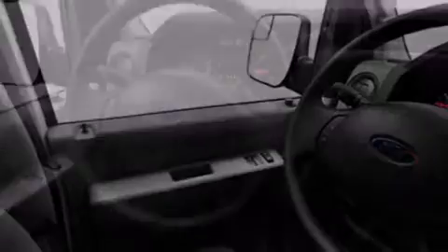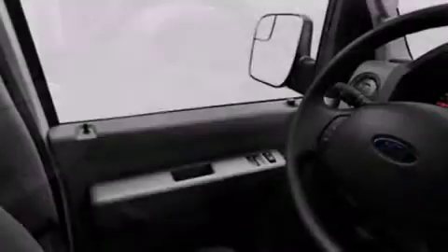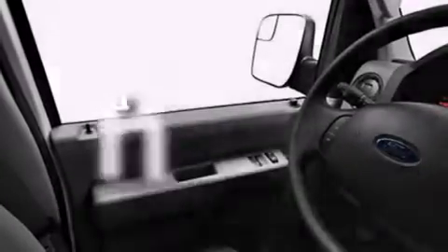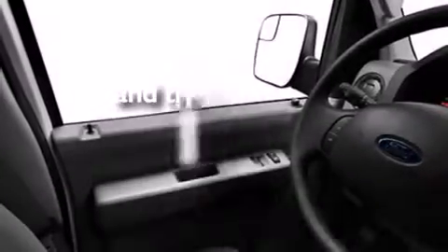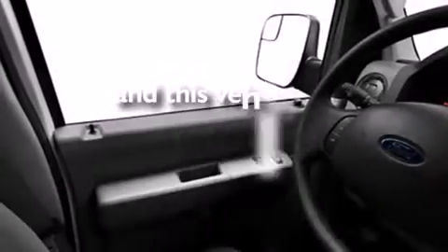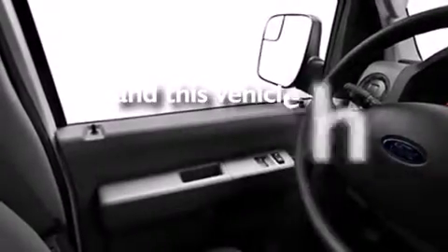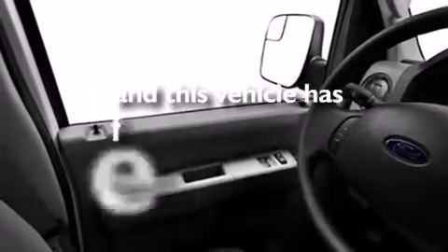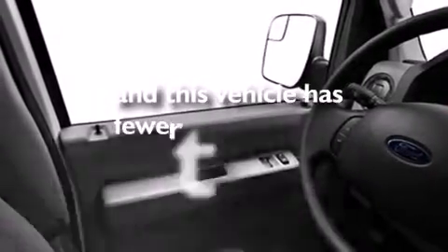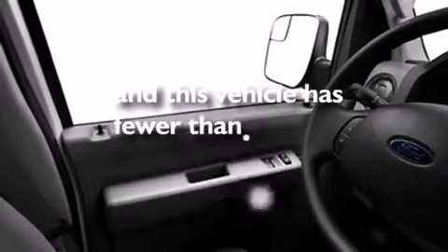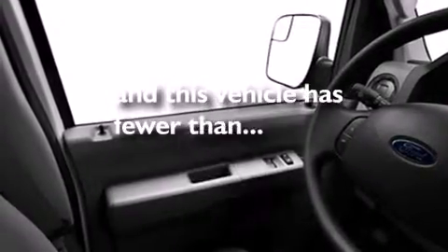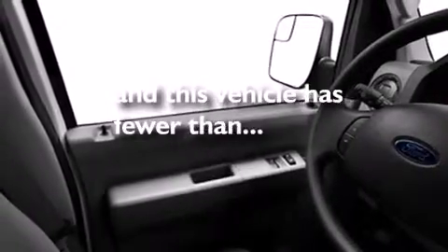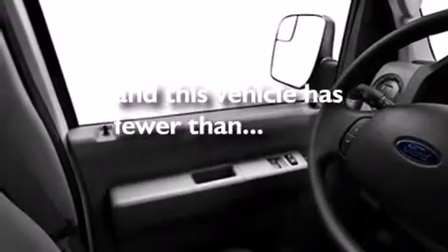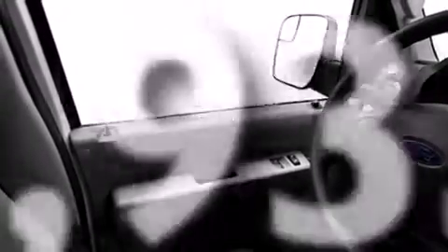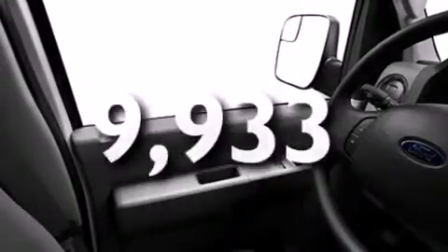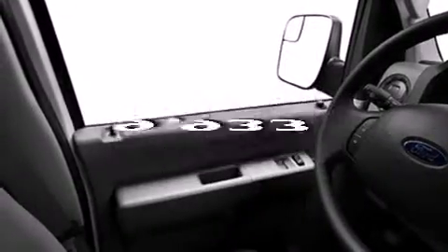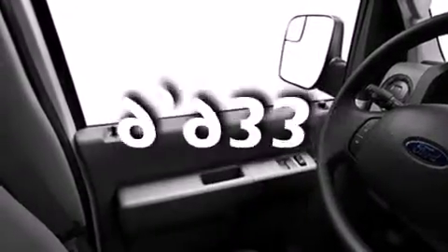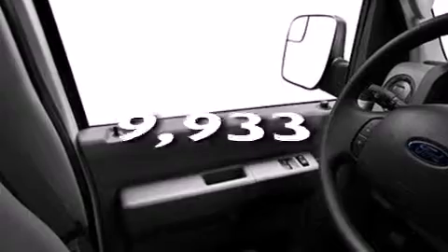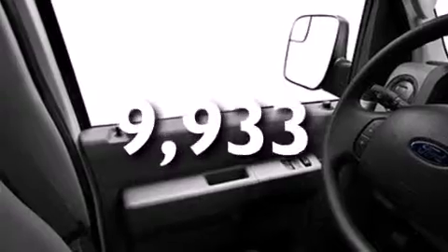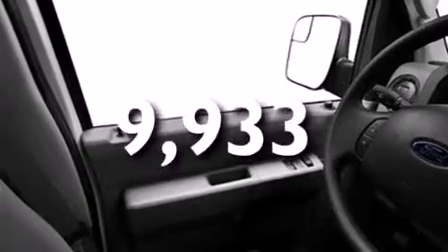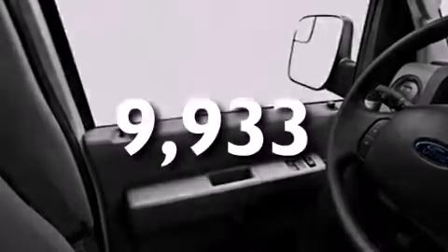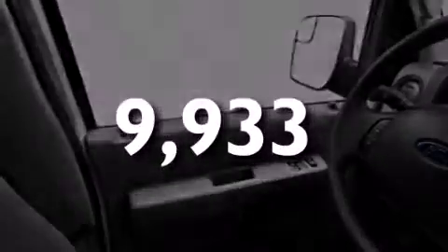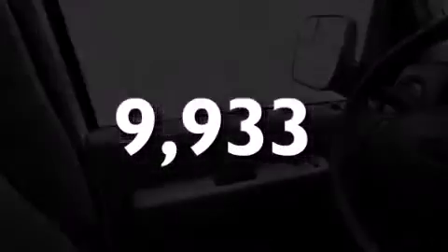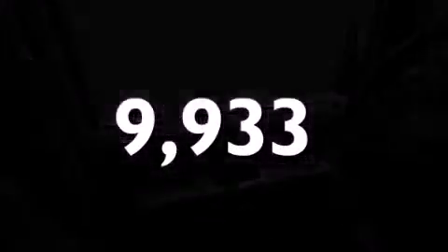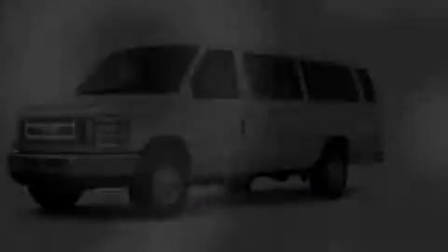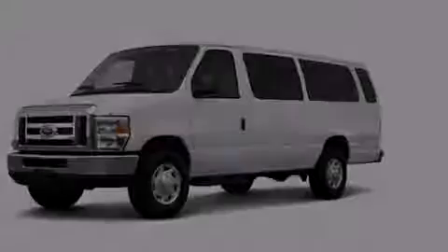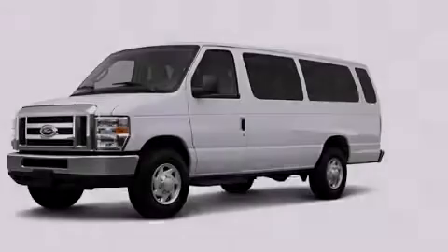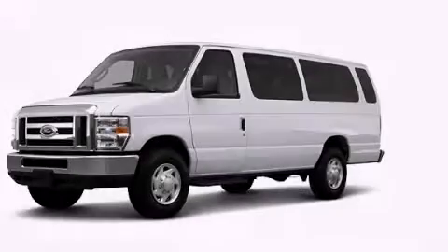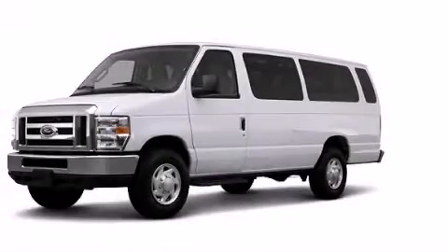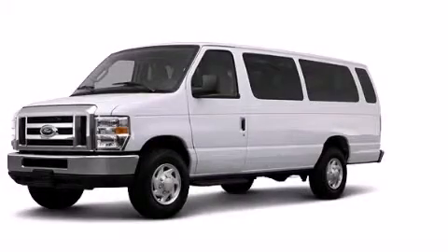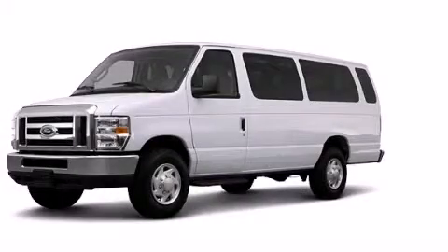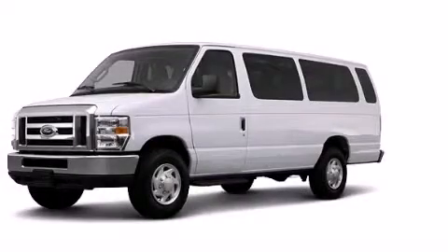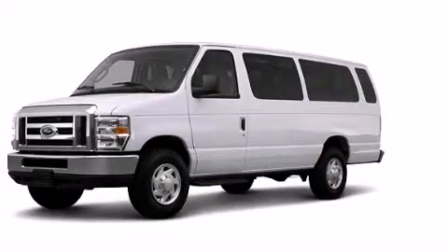This vehicle has fewer than 10,000 miles on the odometer. Stop by today and test drive this automobile for yourself.